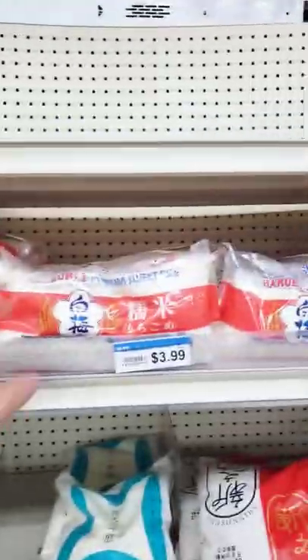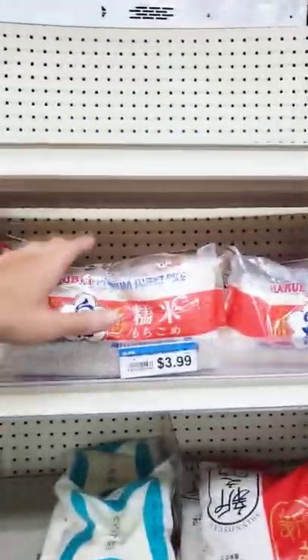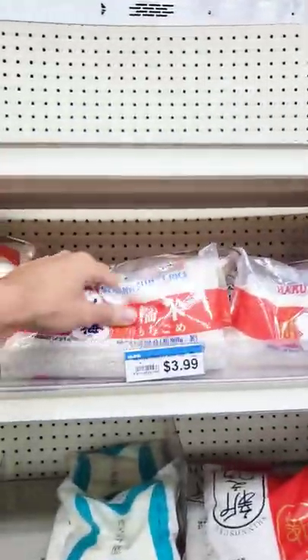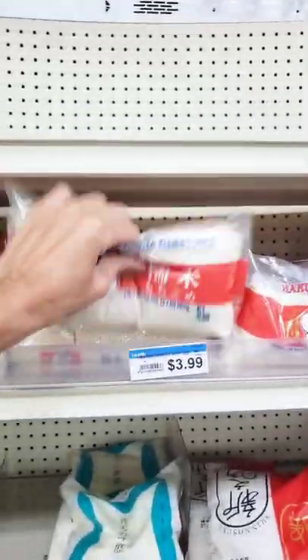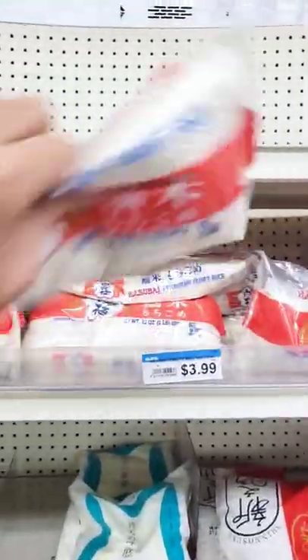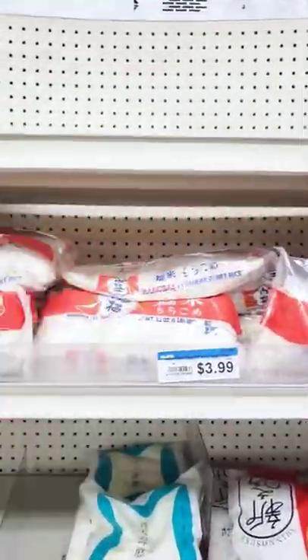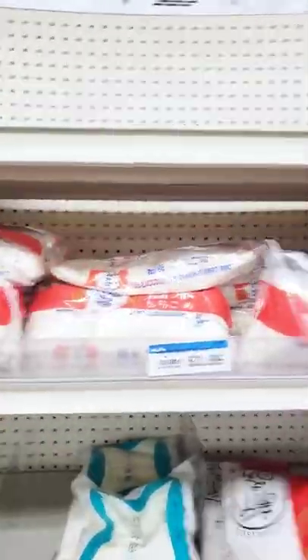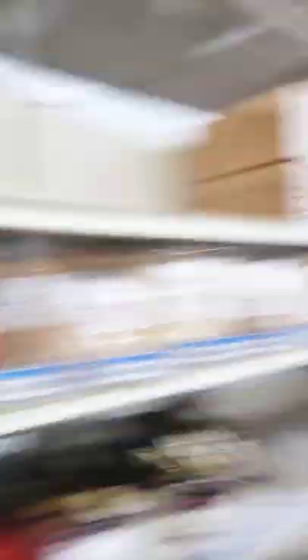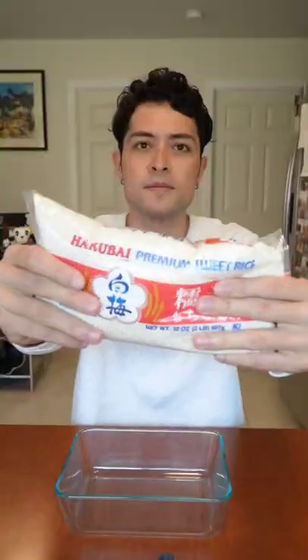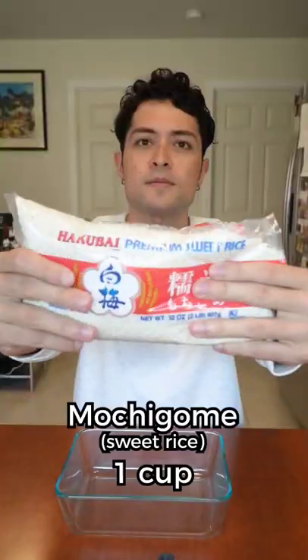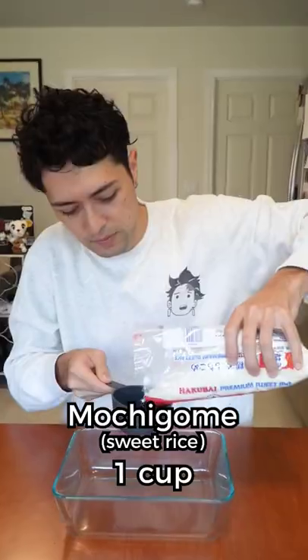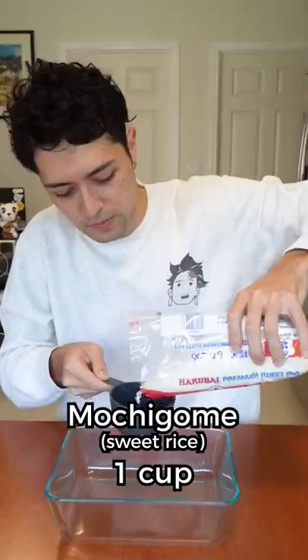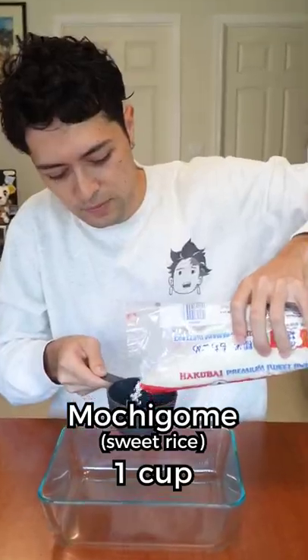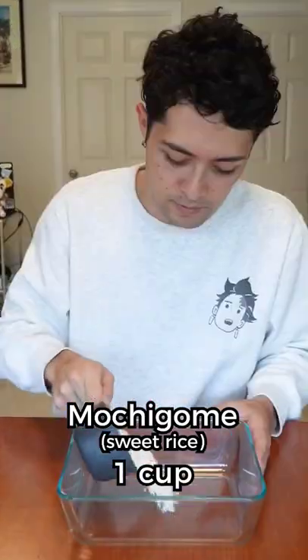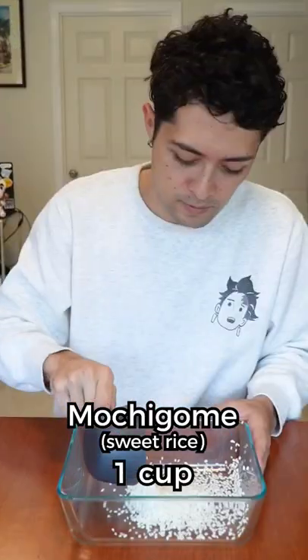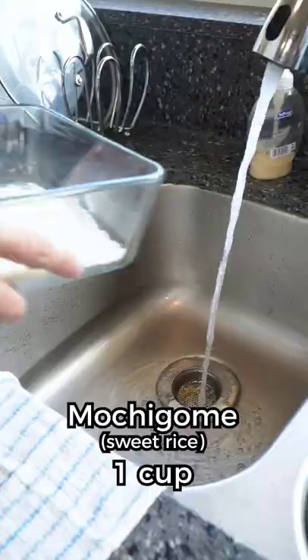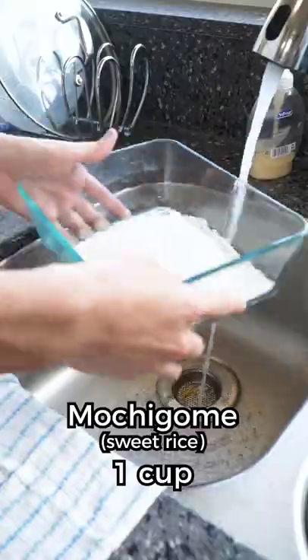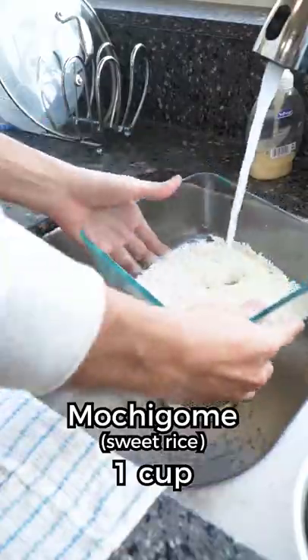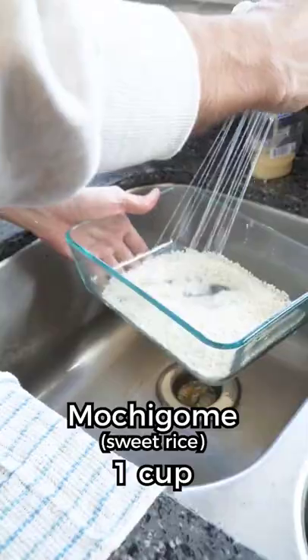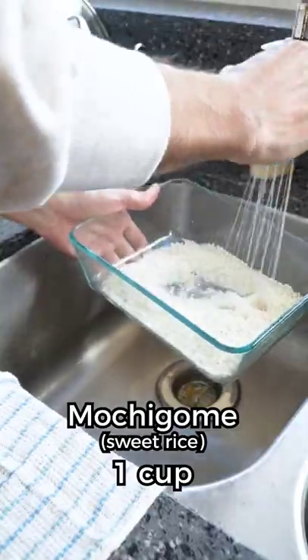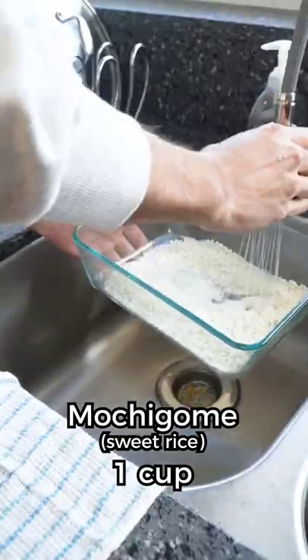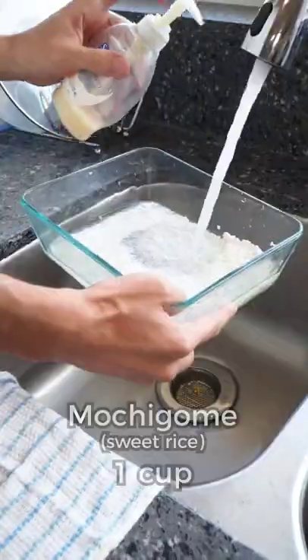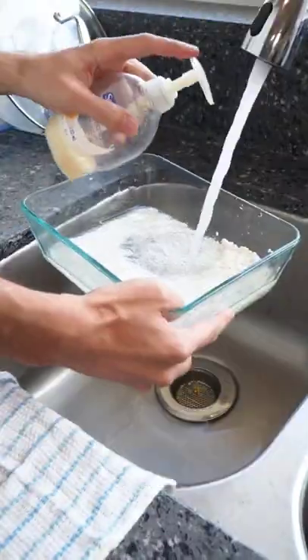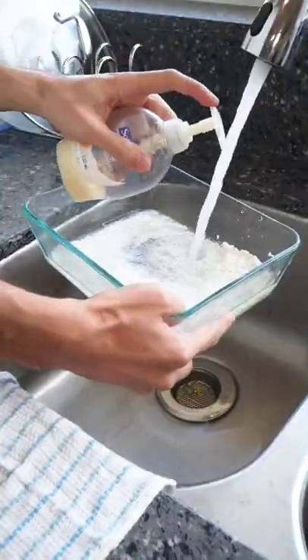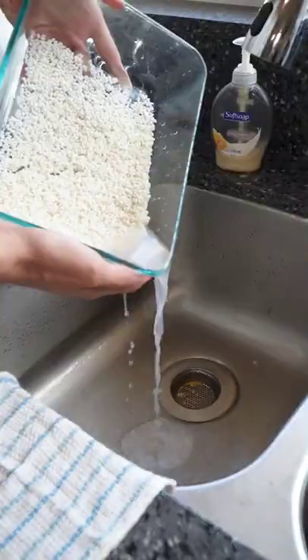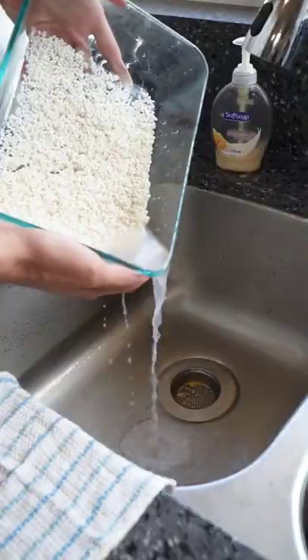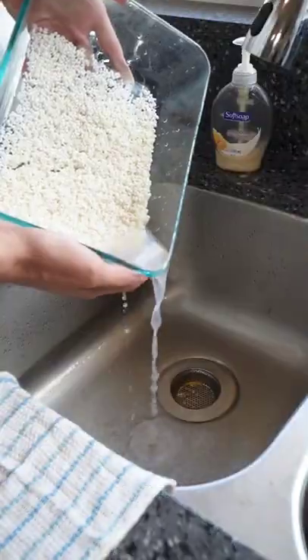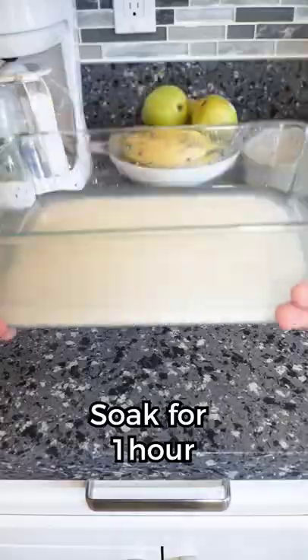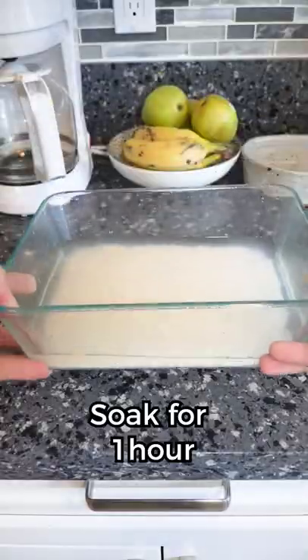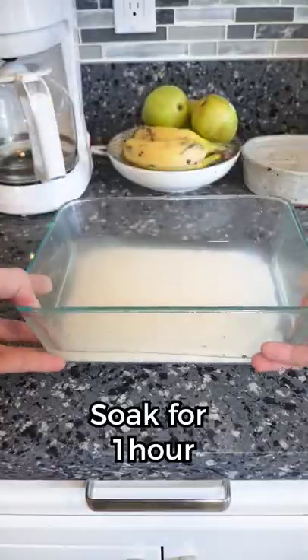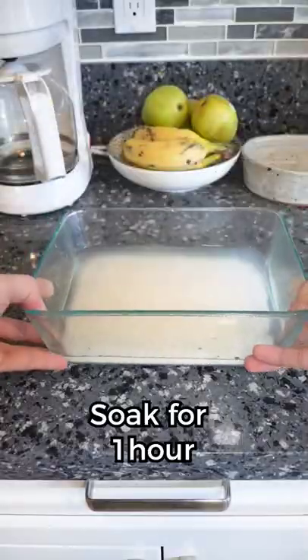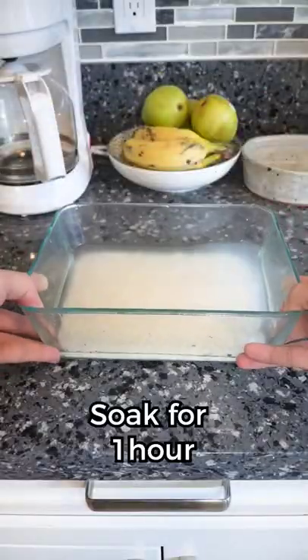First, pick up some mochikome — sweet rice. Measure one cup, give it a wash, and let it soak for about an hour.